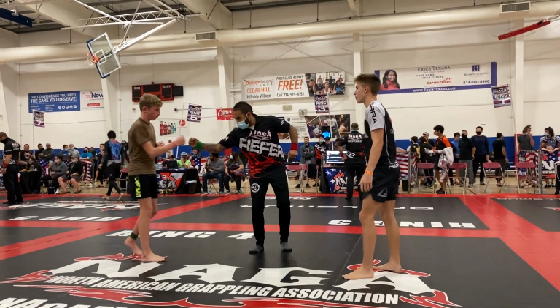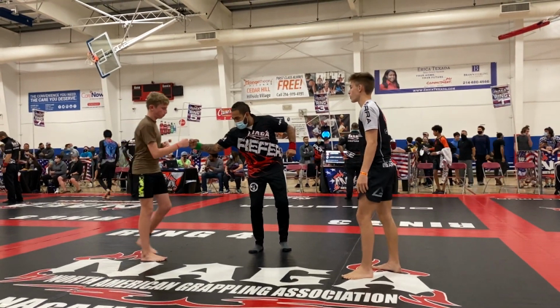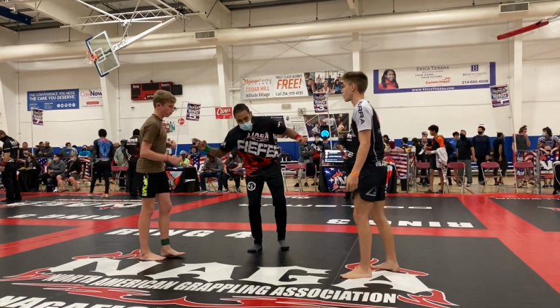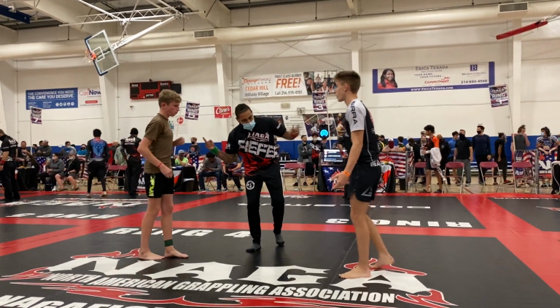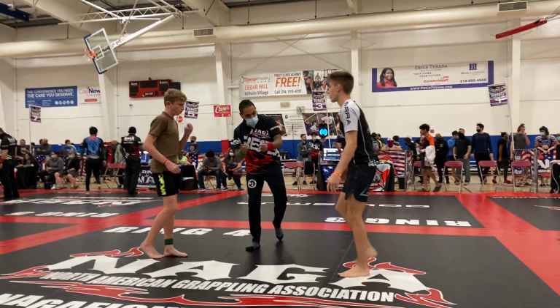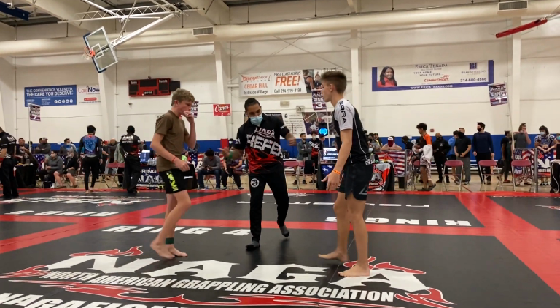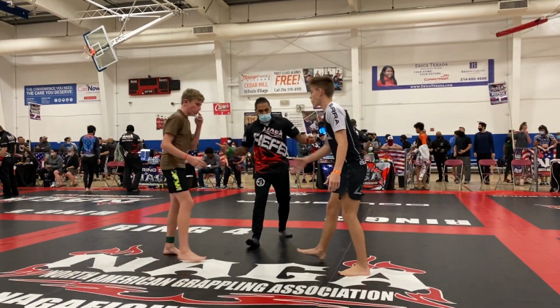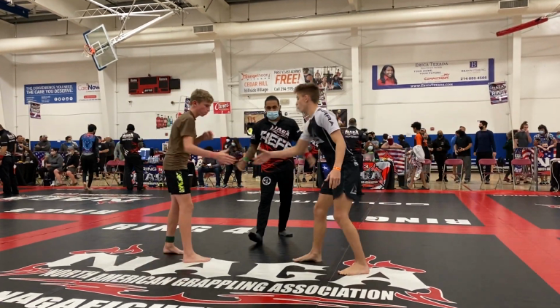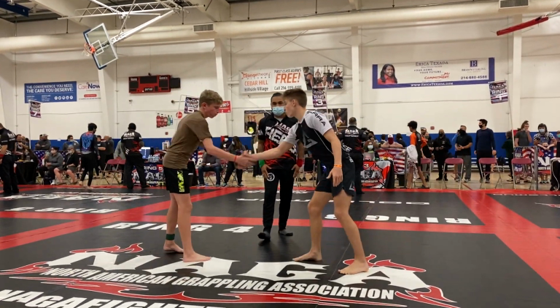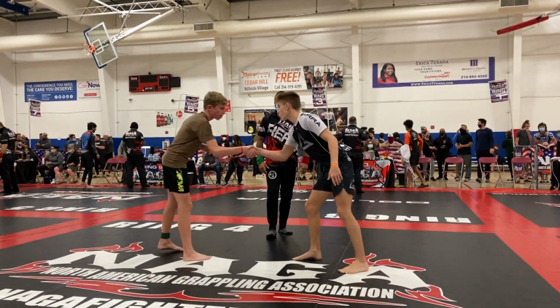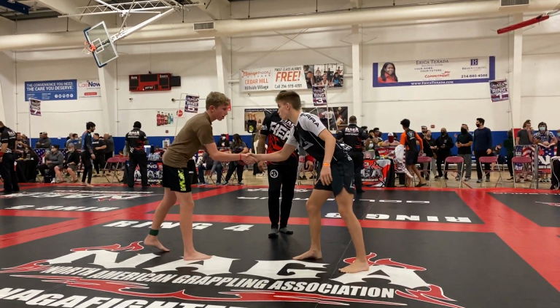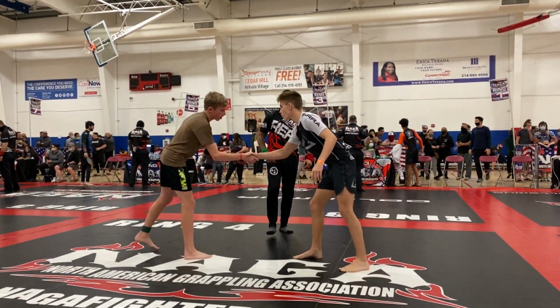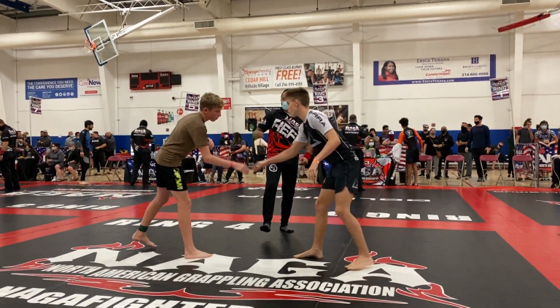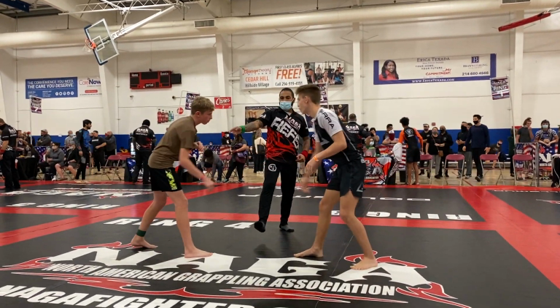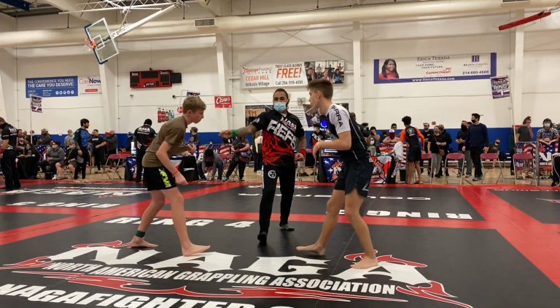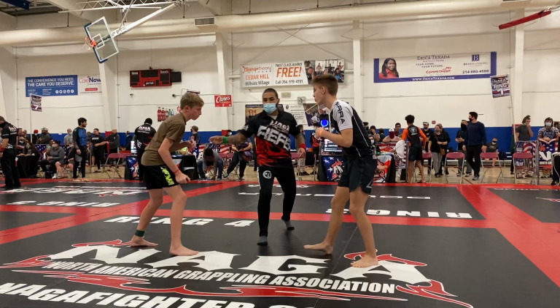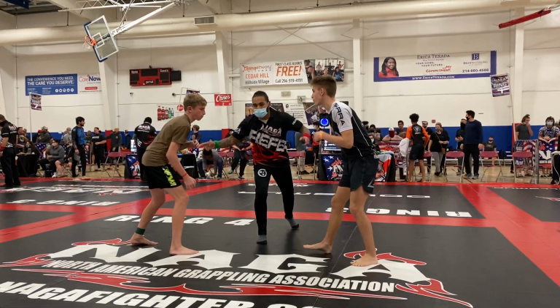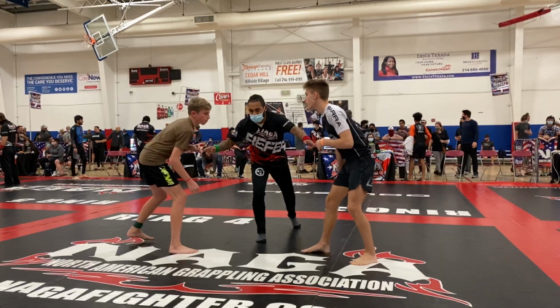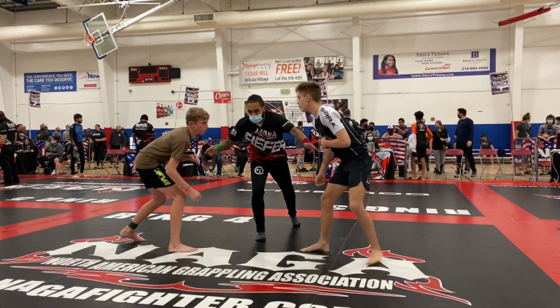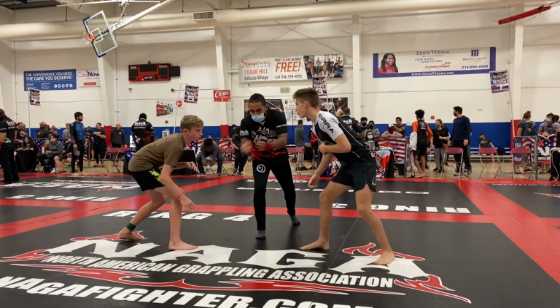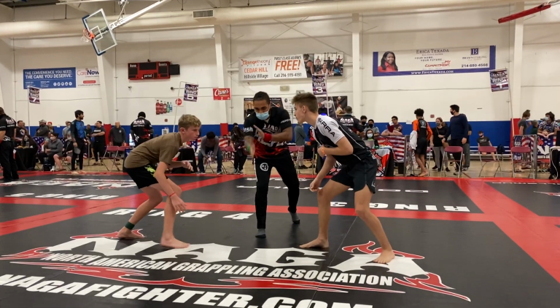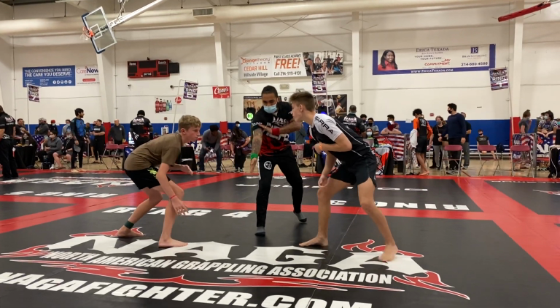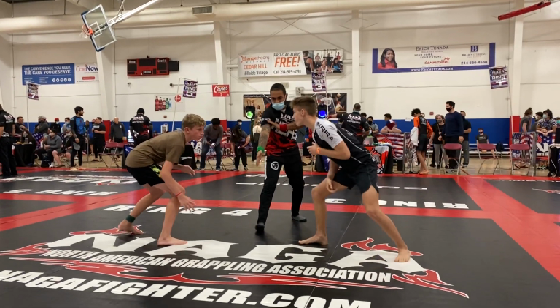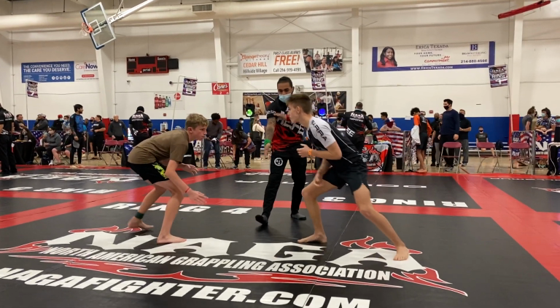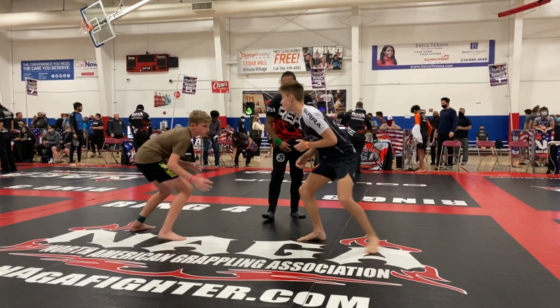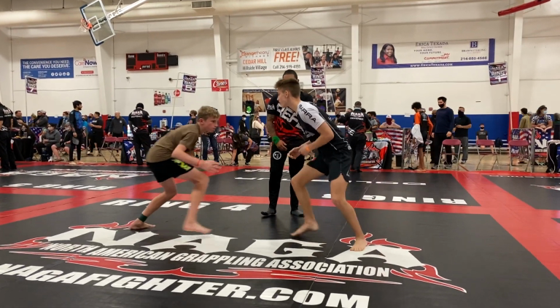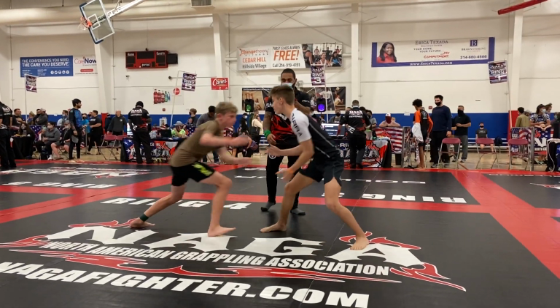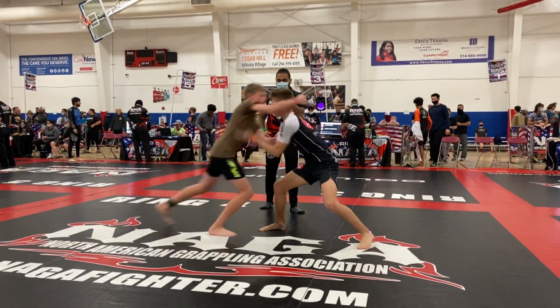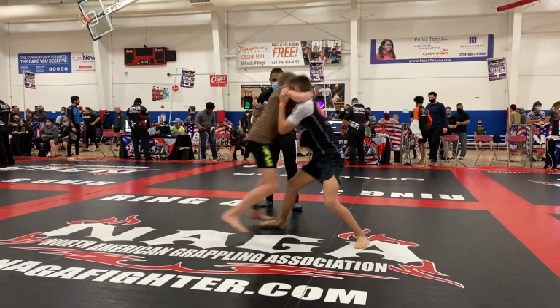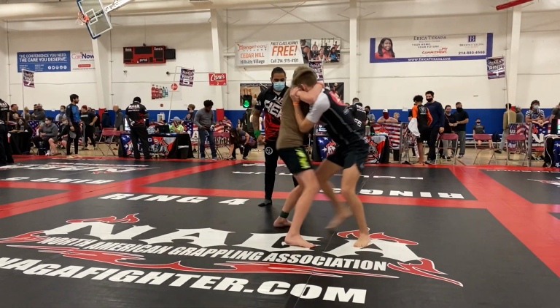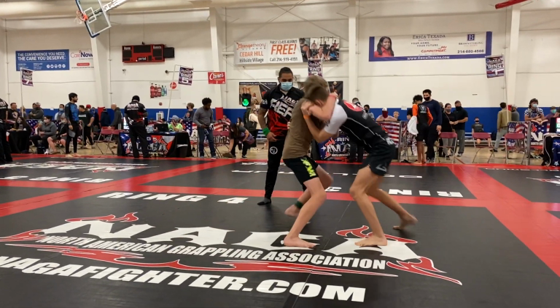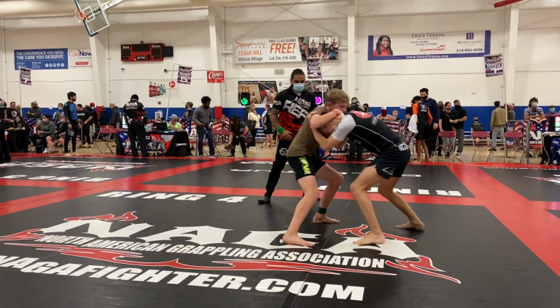I'm going to shake hands. Ready? Ready. Fight. Go Dad!